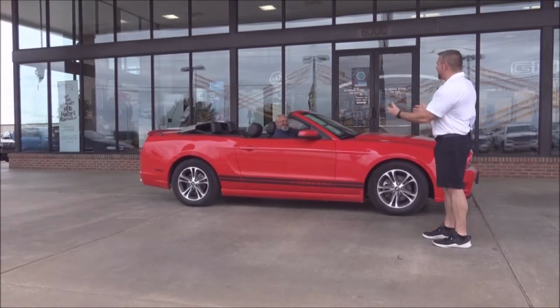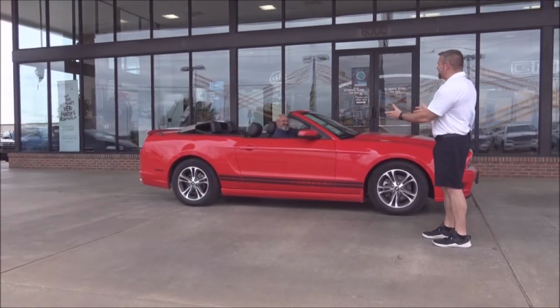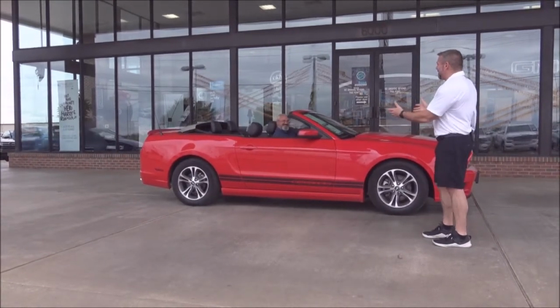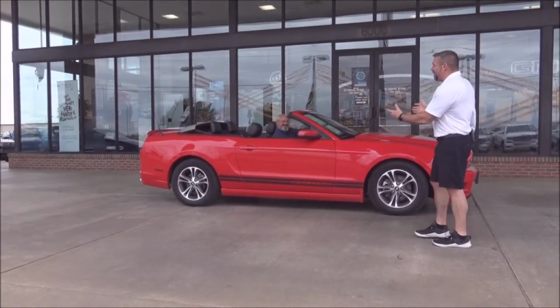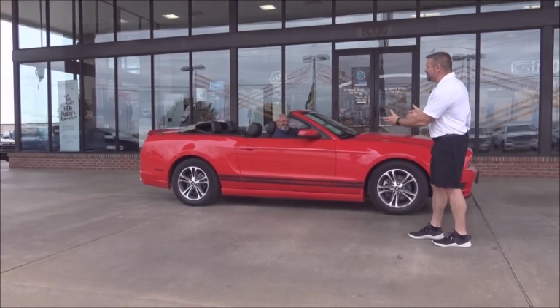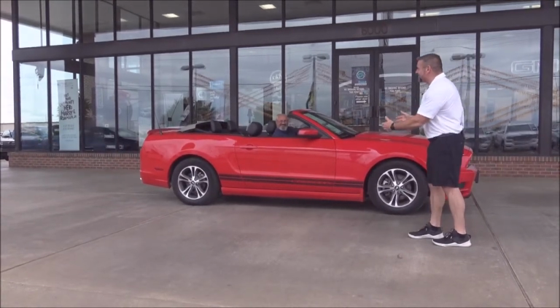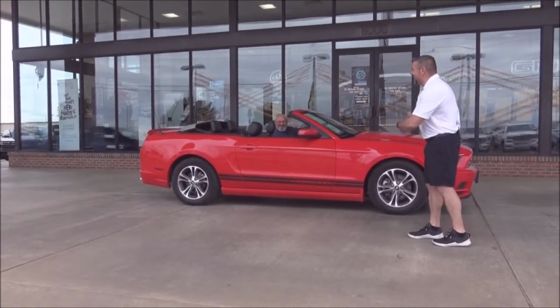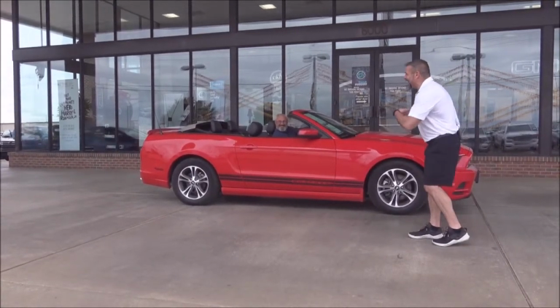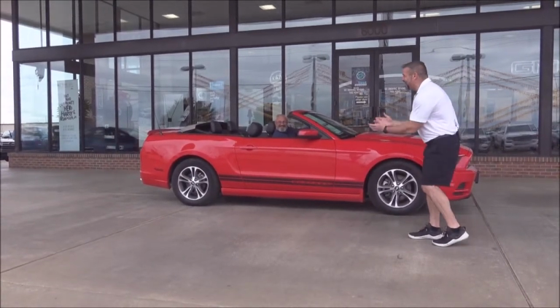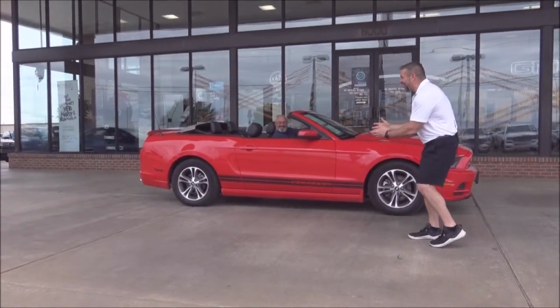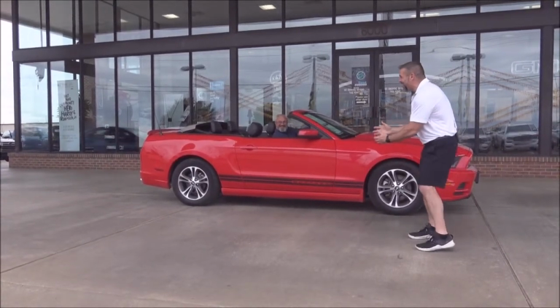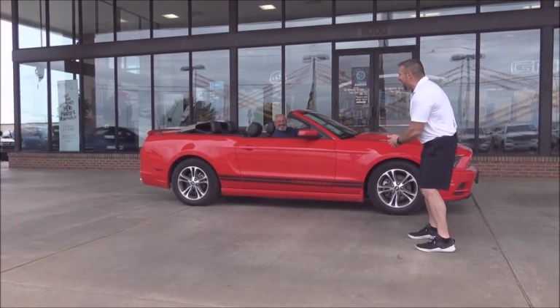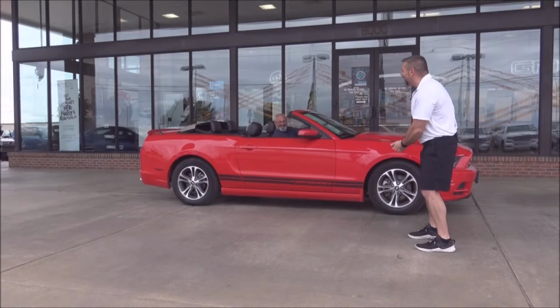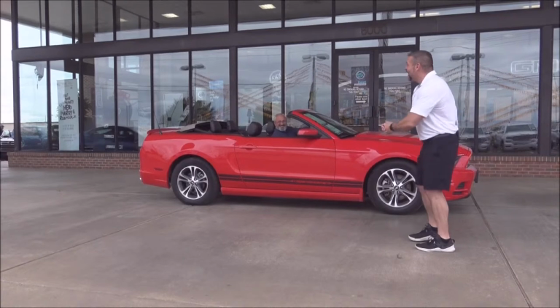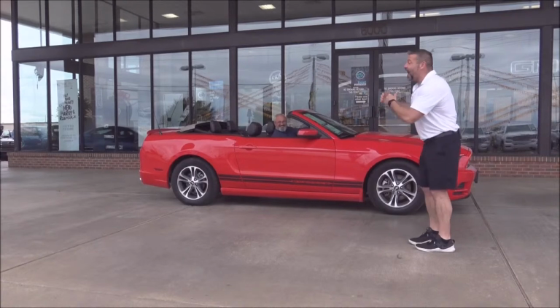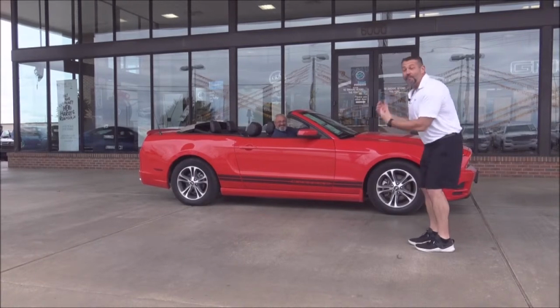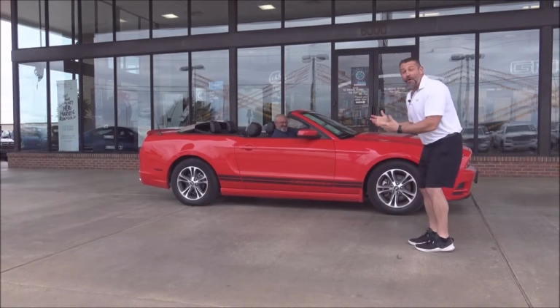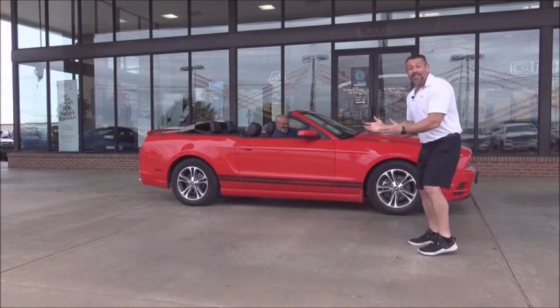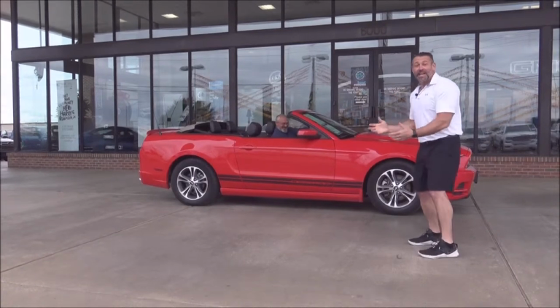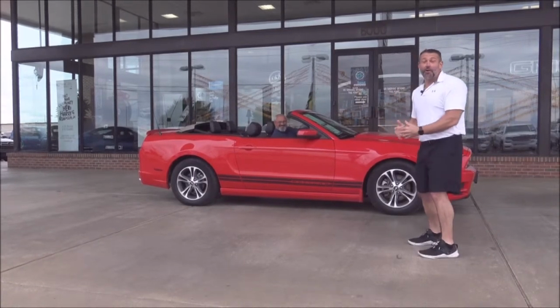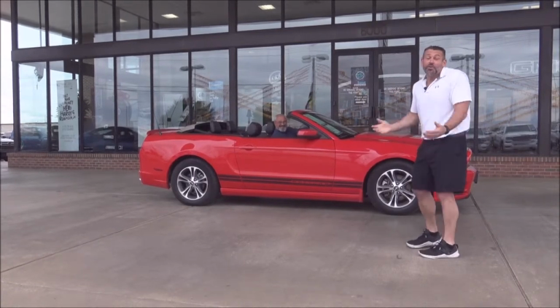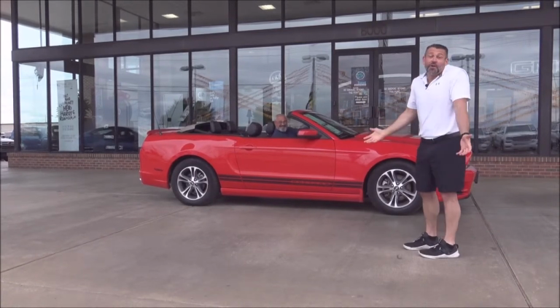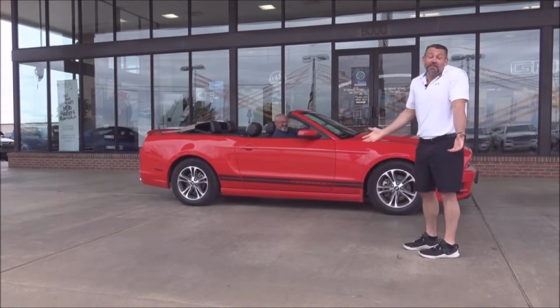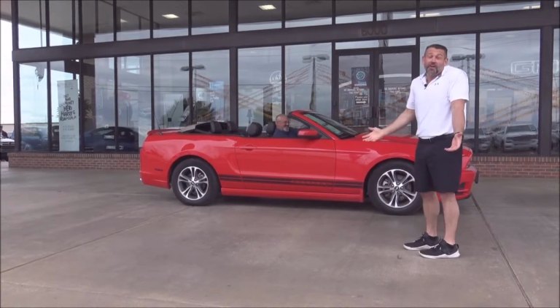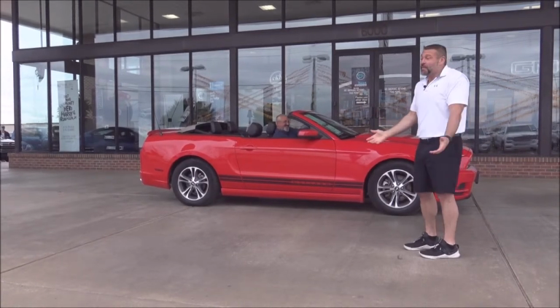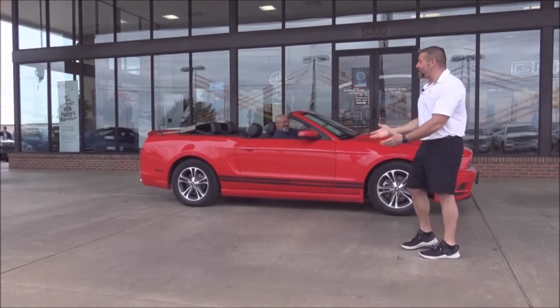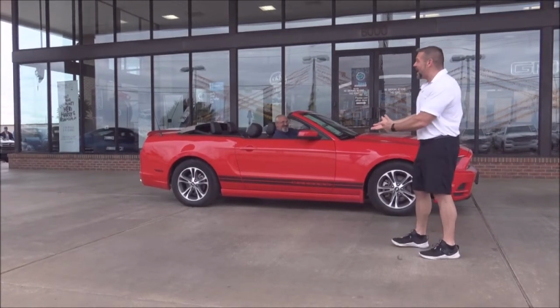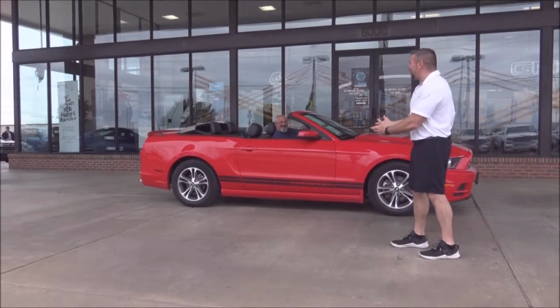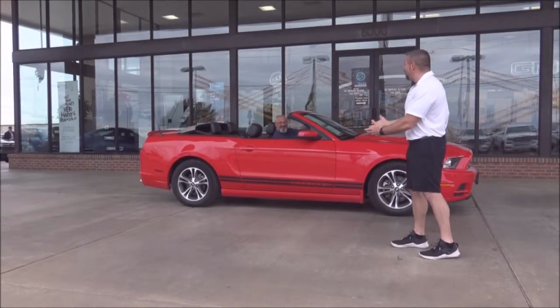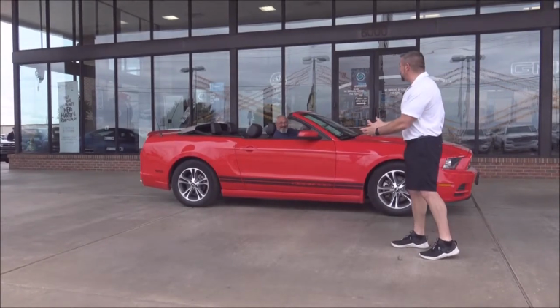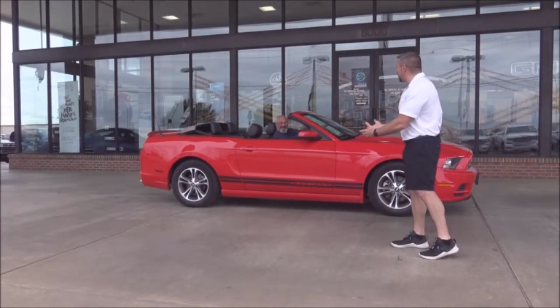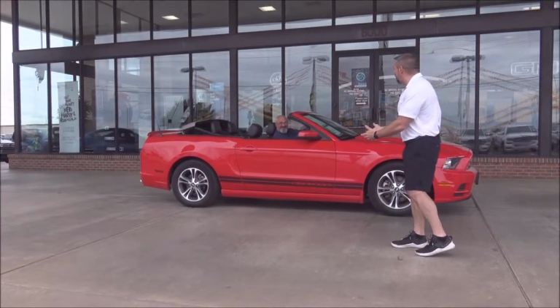Jerry's got a Ford Mustang — leather, loaded out — a Ford Mustang convertible for $250 a month. You can't hardly go wrong with that car.